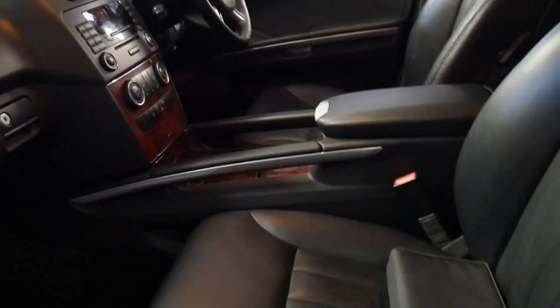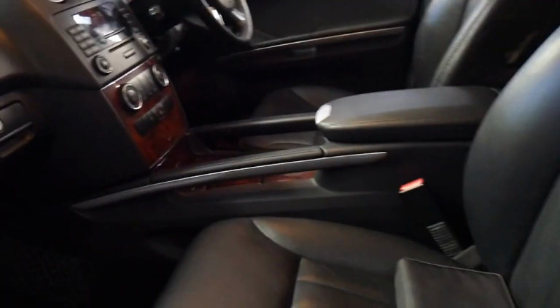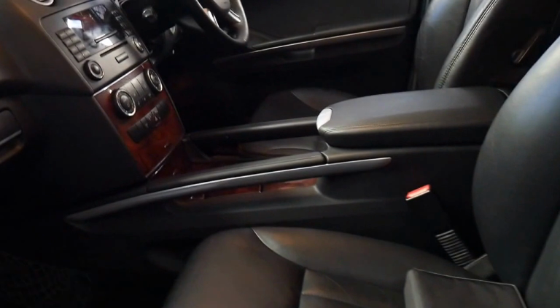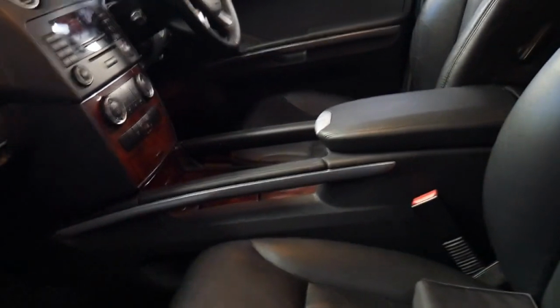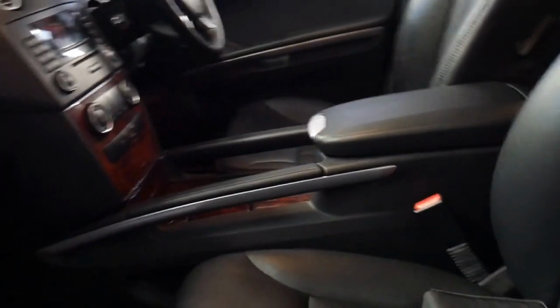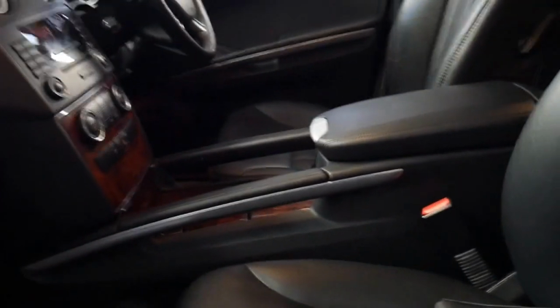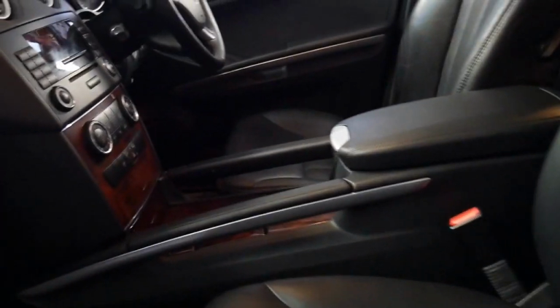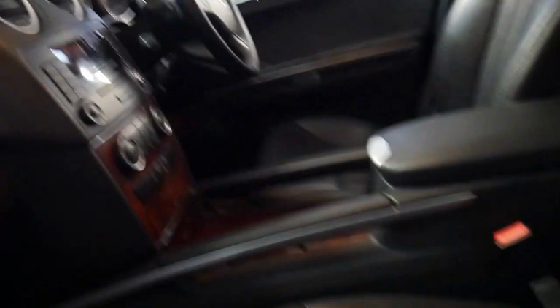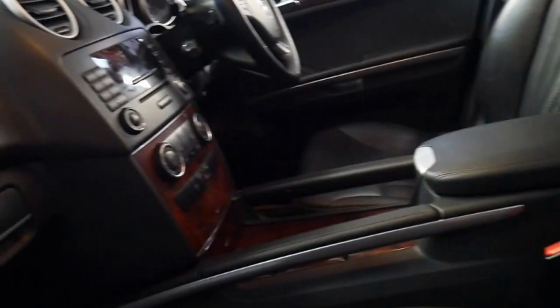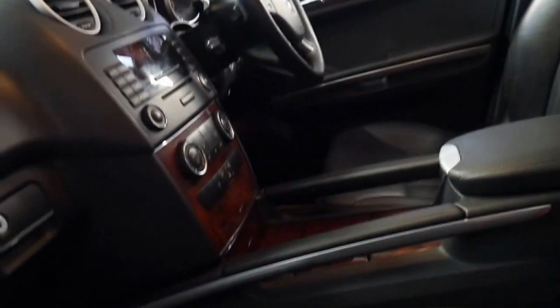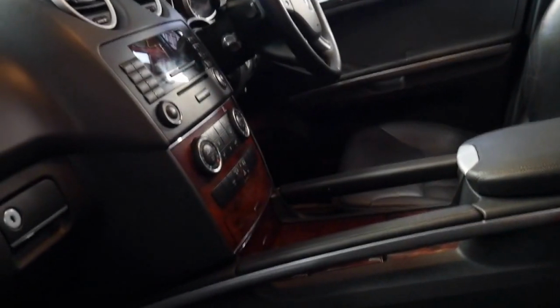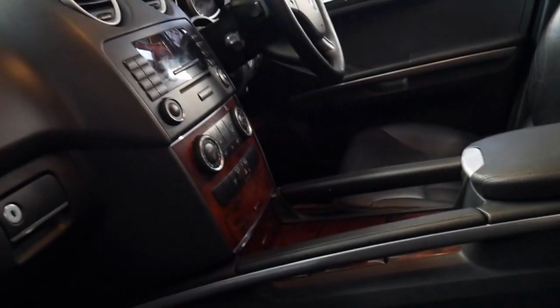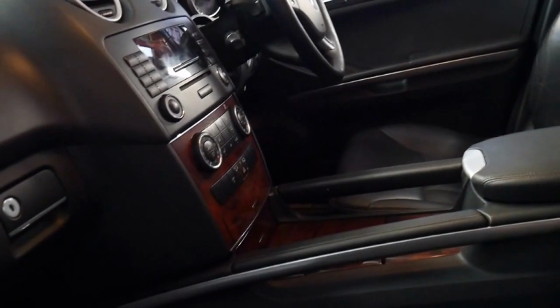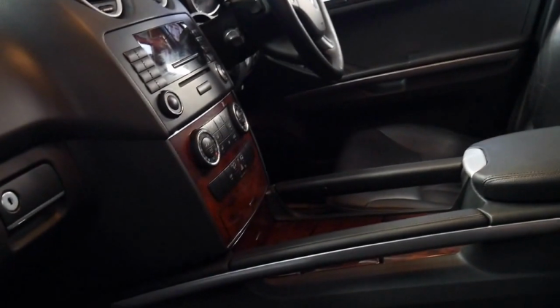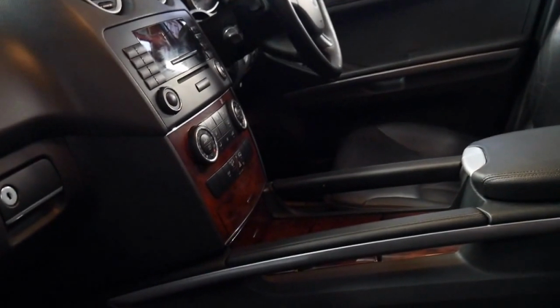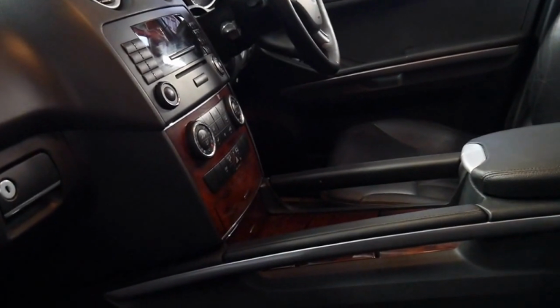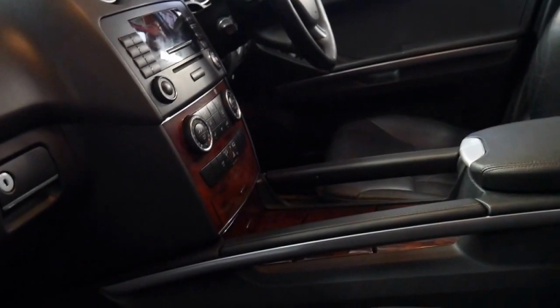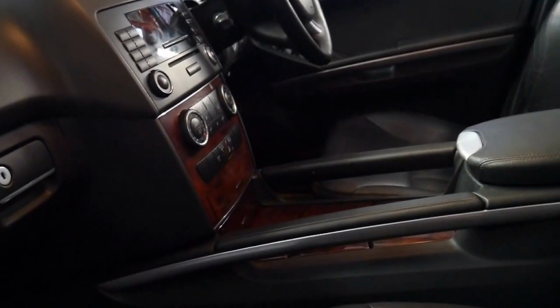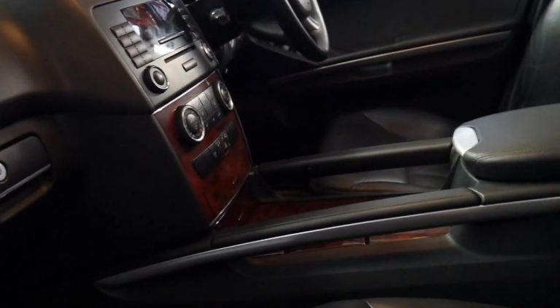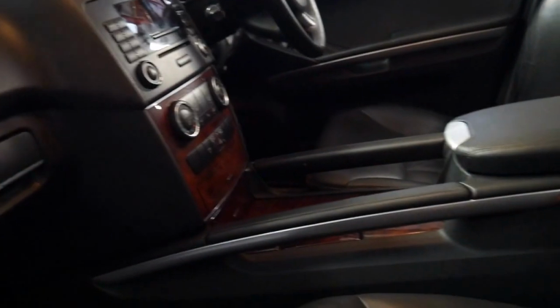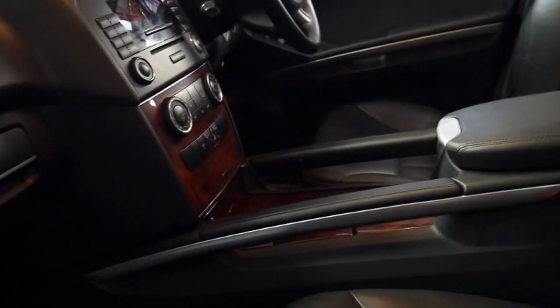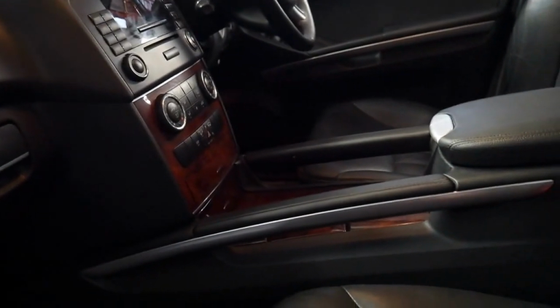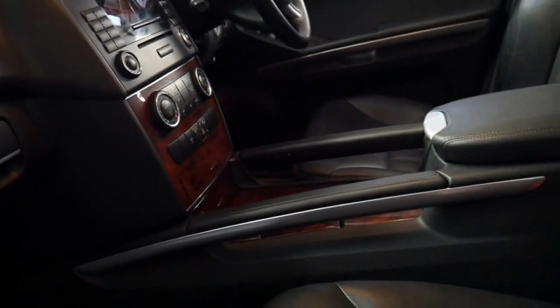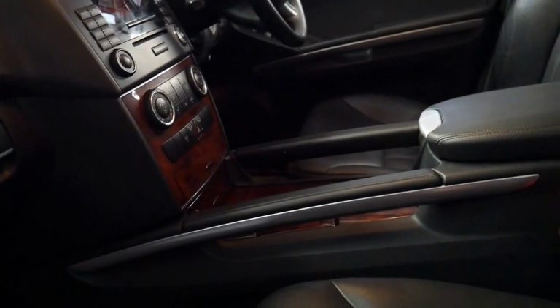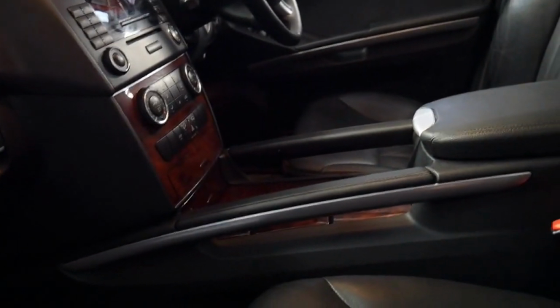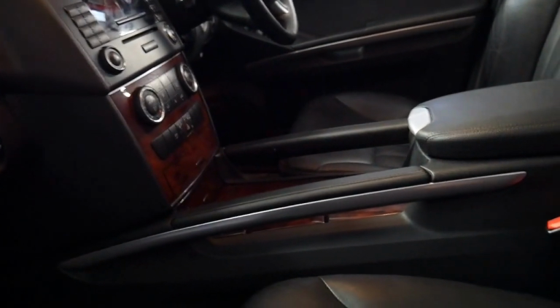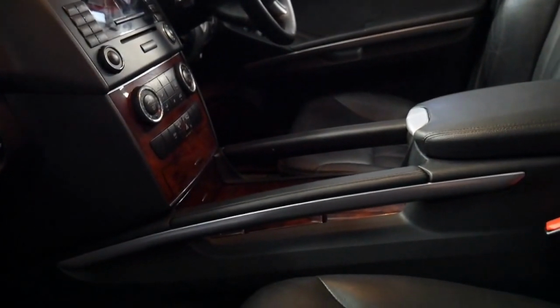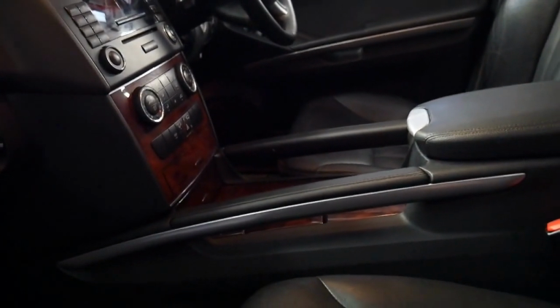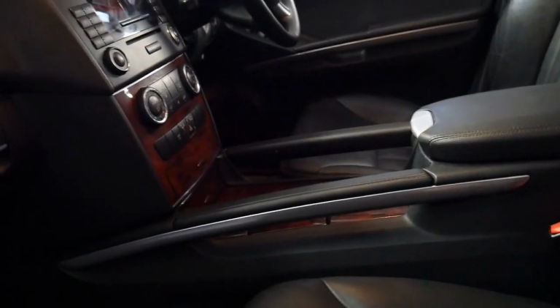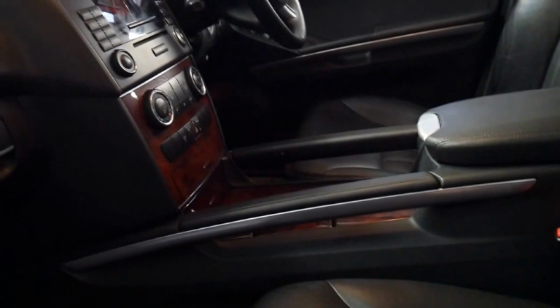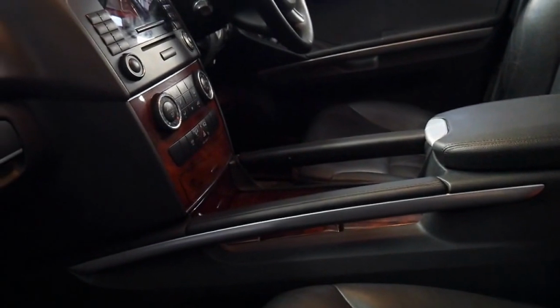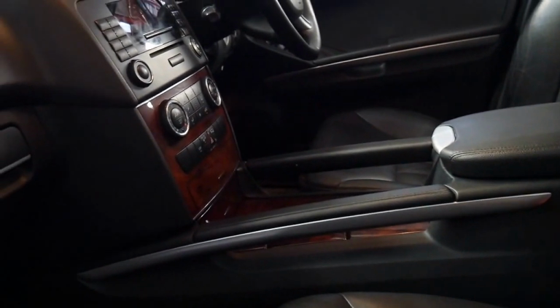It's got electric seats. I think the logbook needs to be seen to be appreciated.